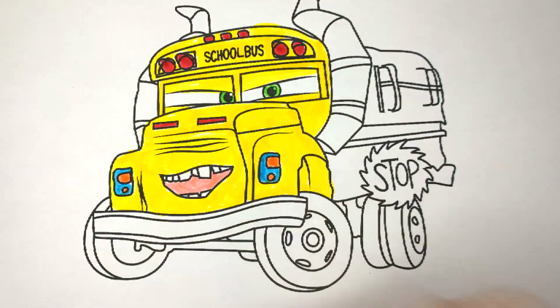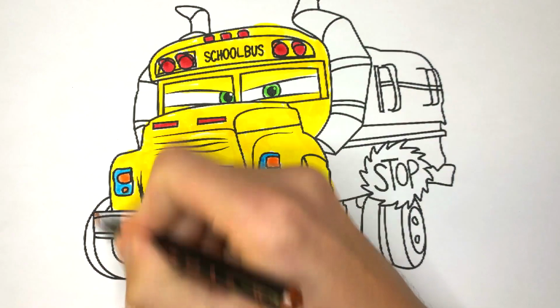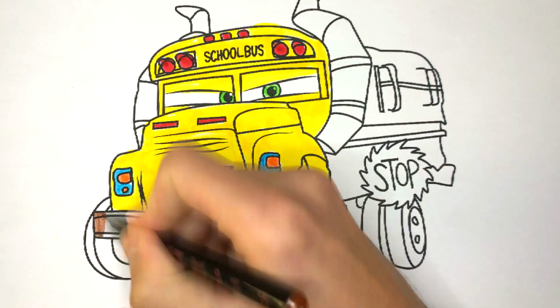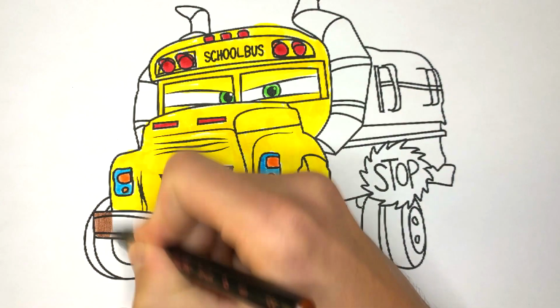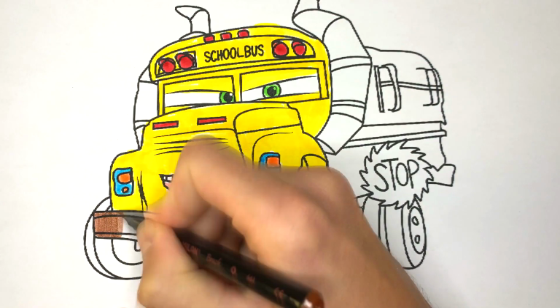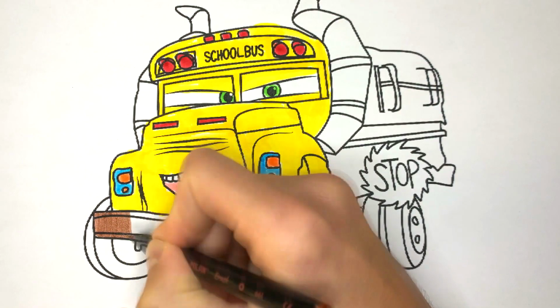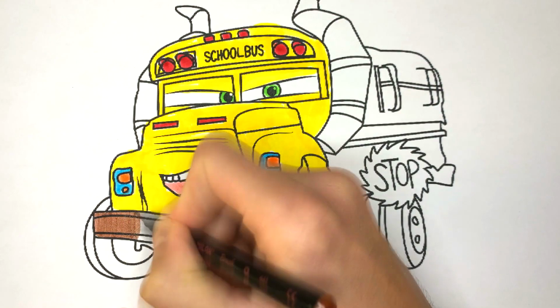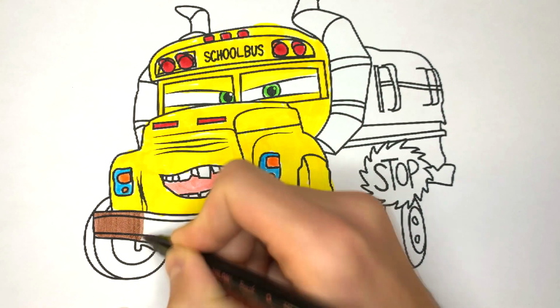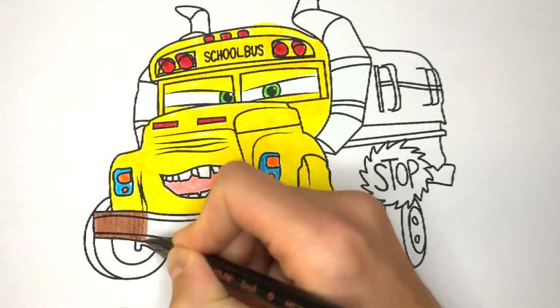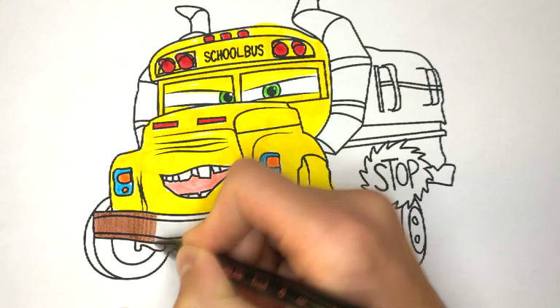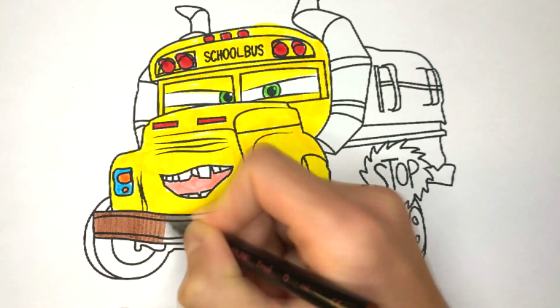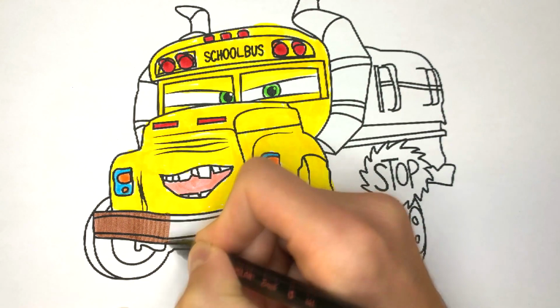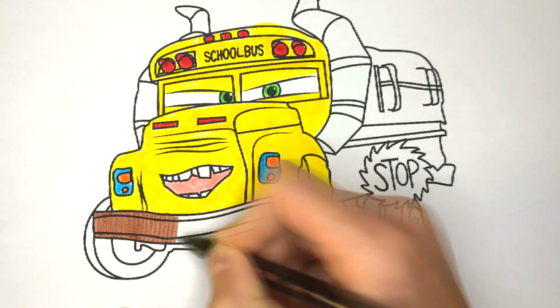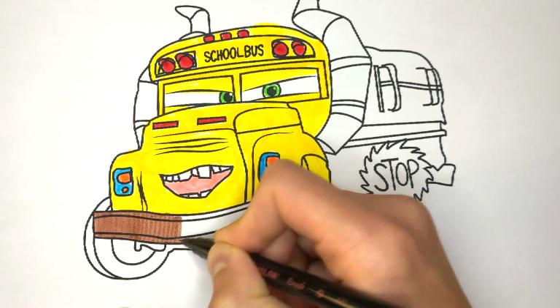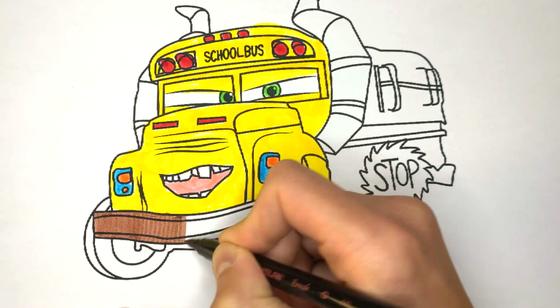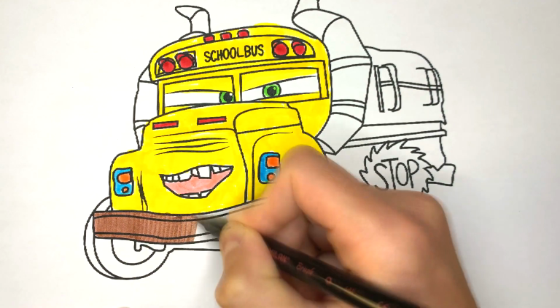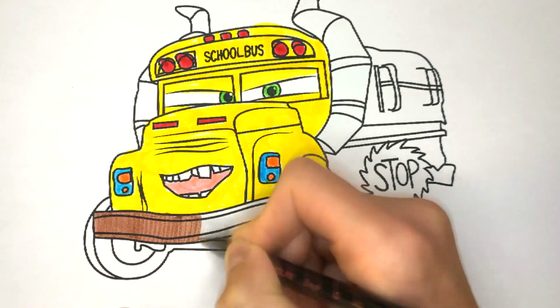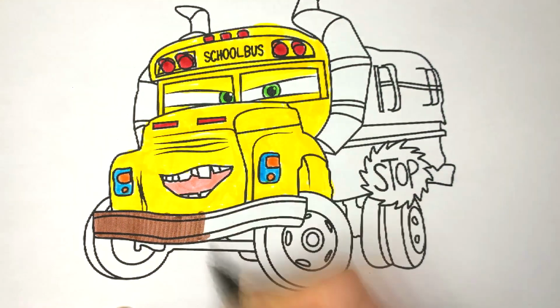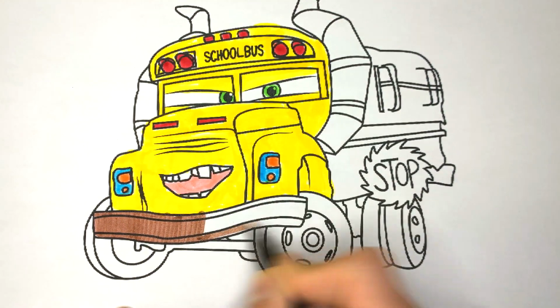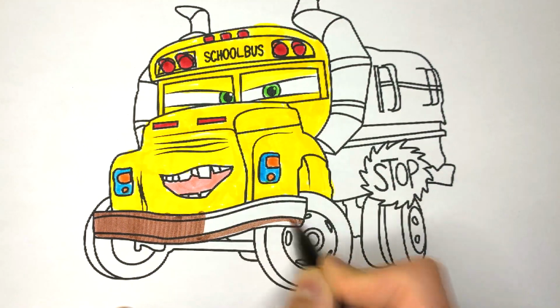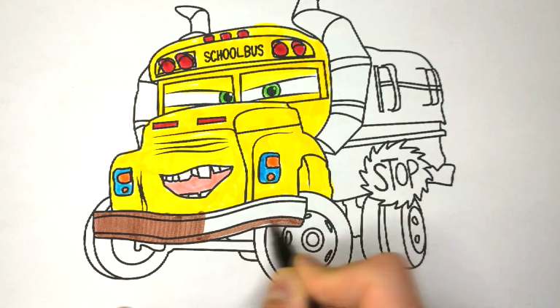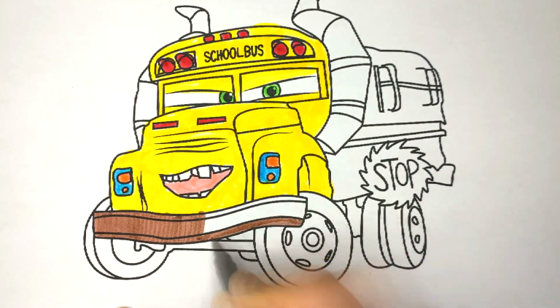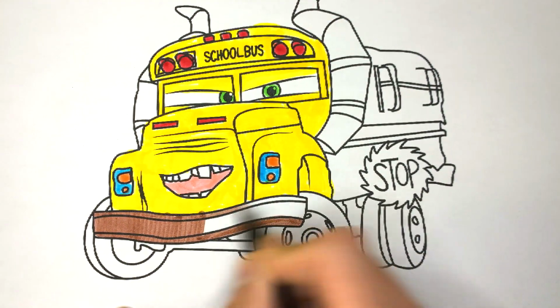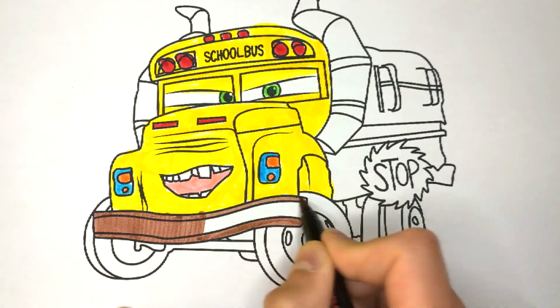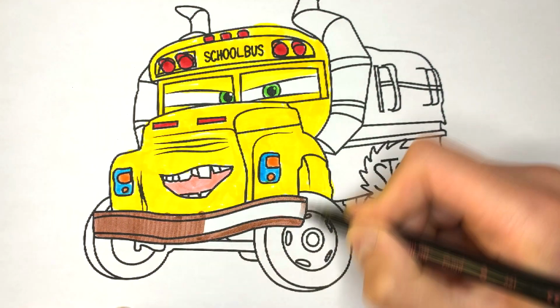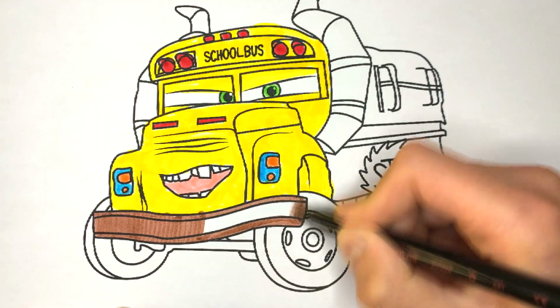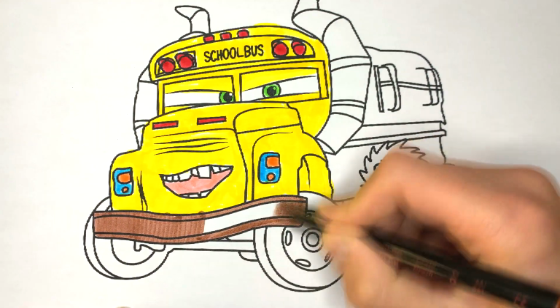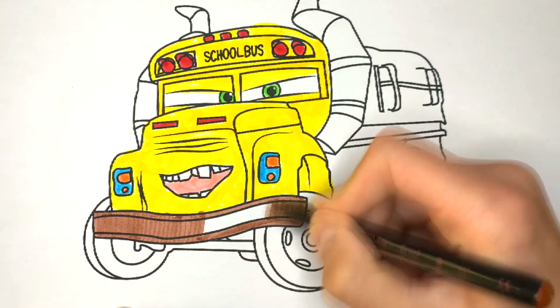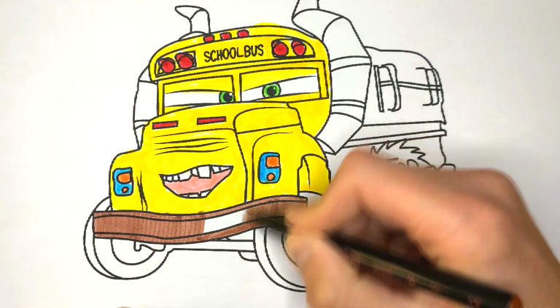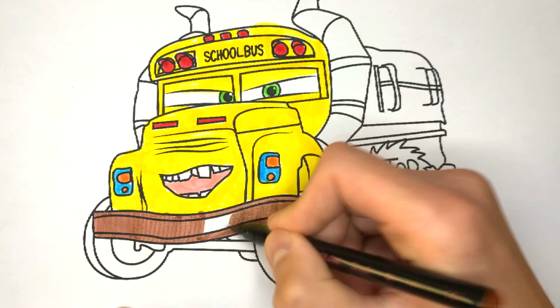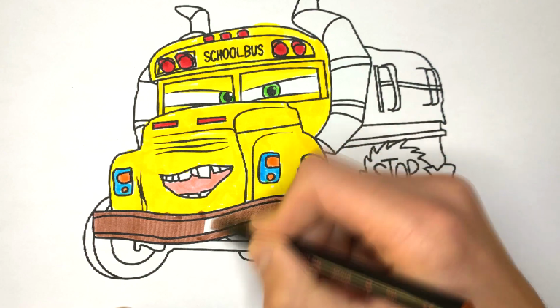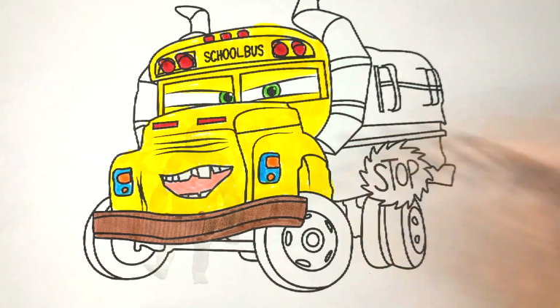And now we will need a brown felt tip pen to color the bumper and the exhaust pipes, which look like horns.